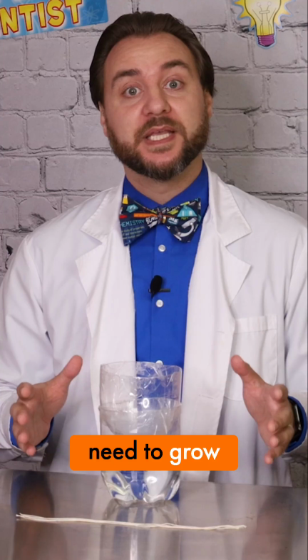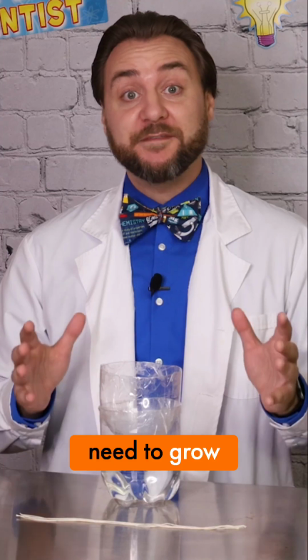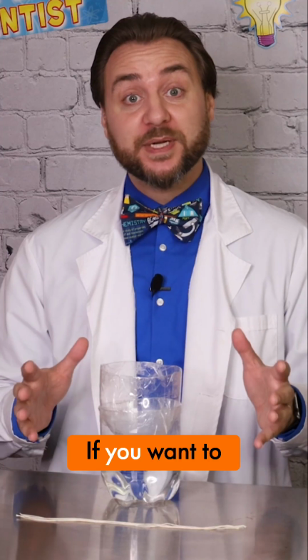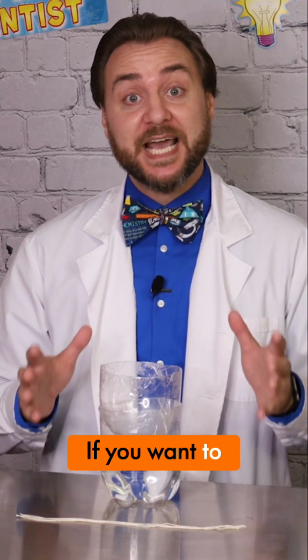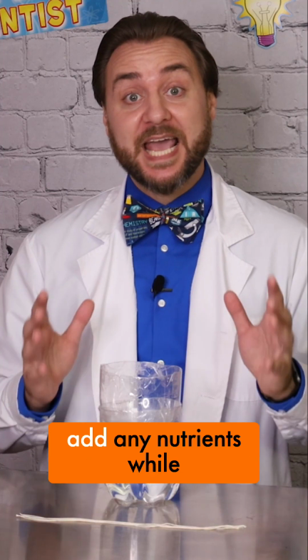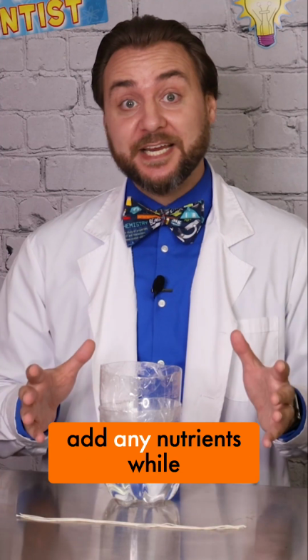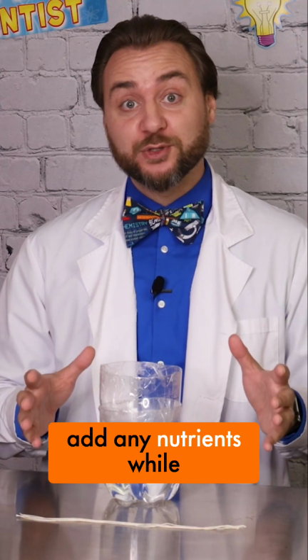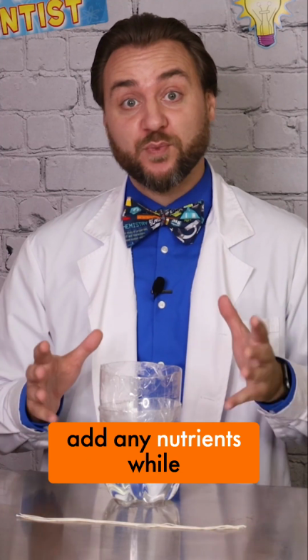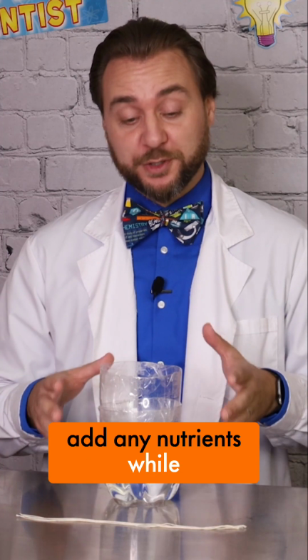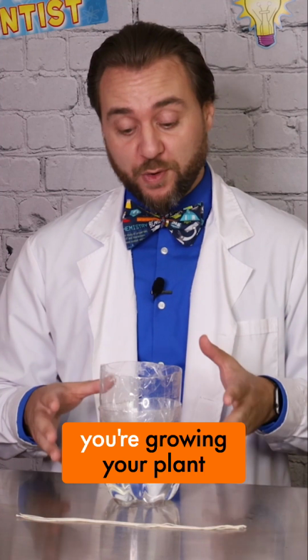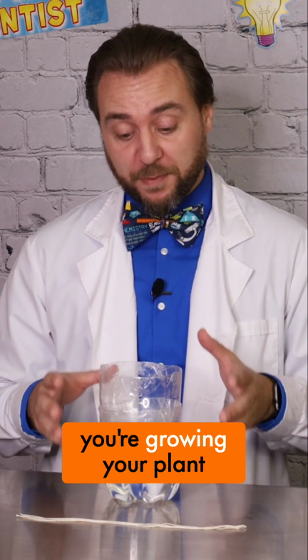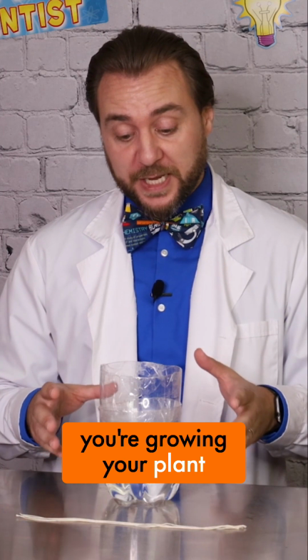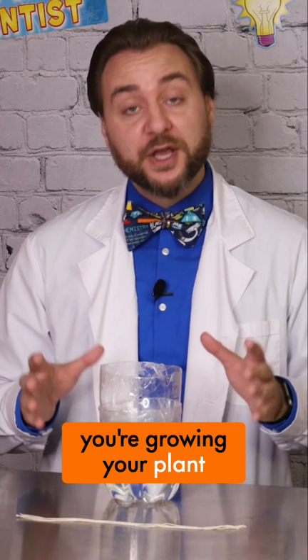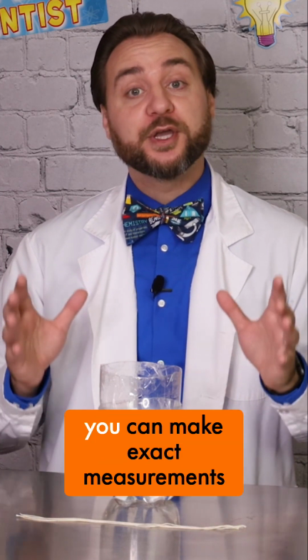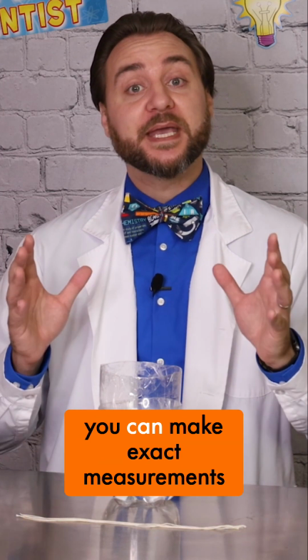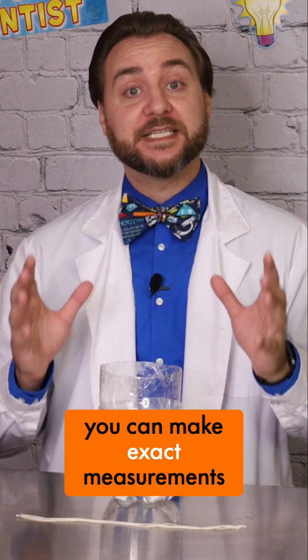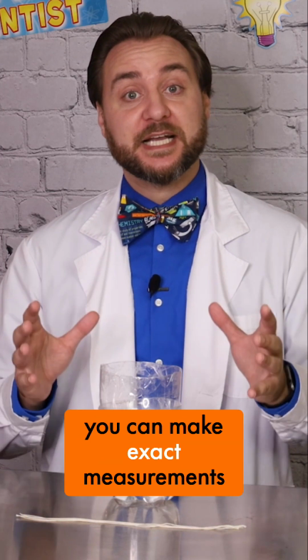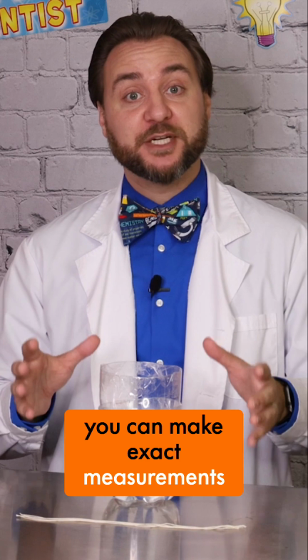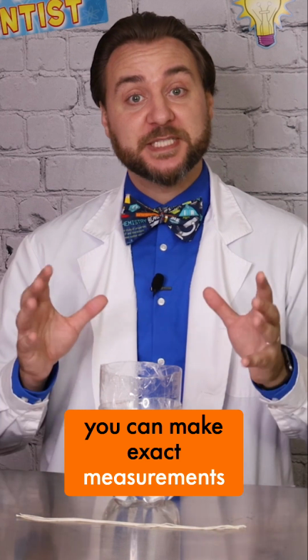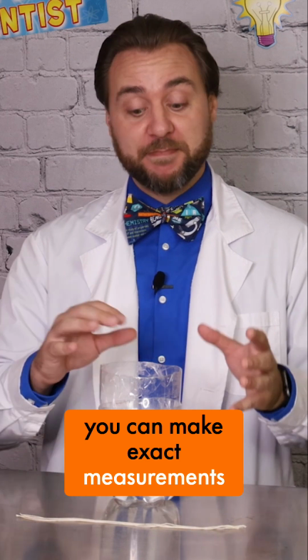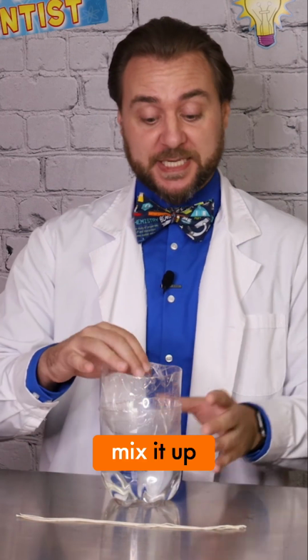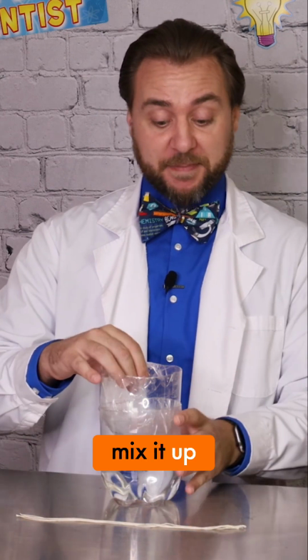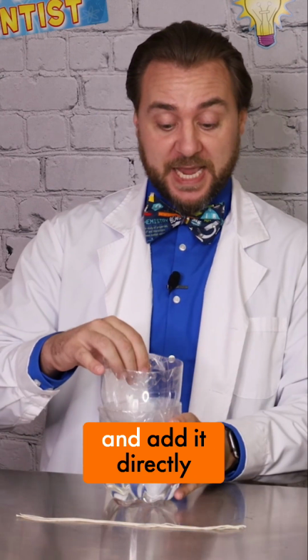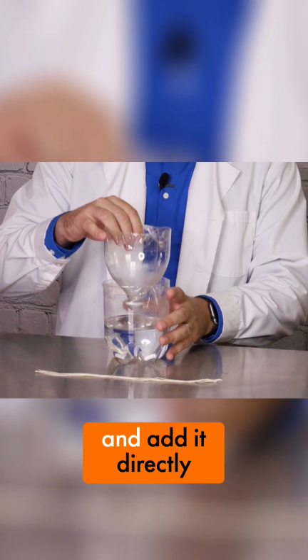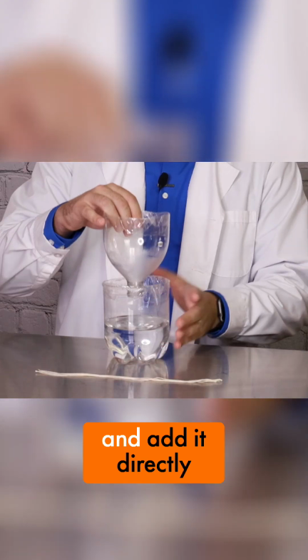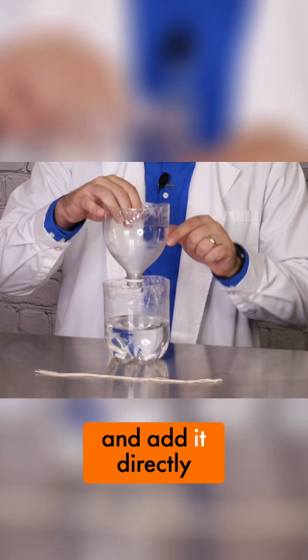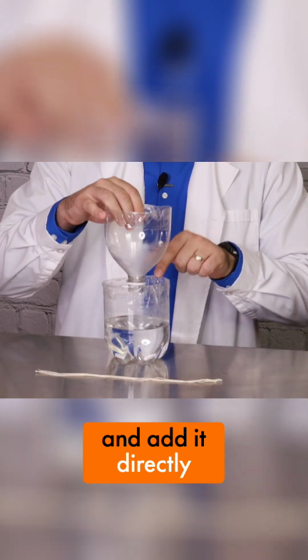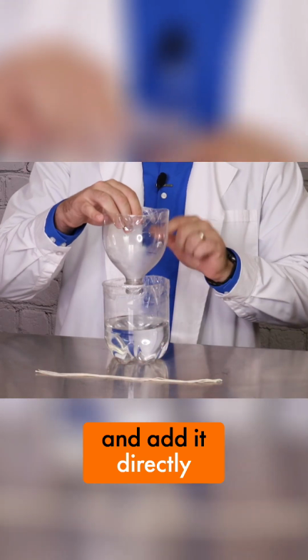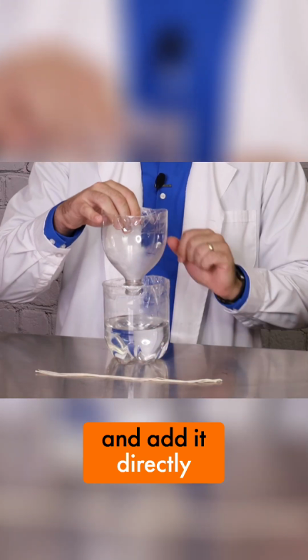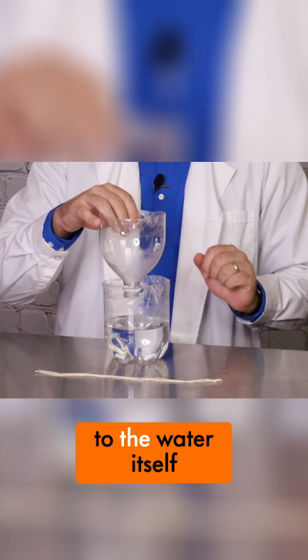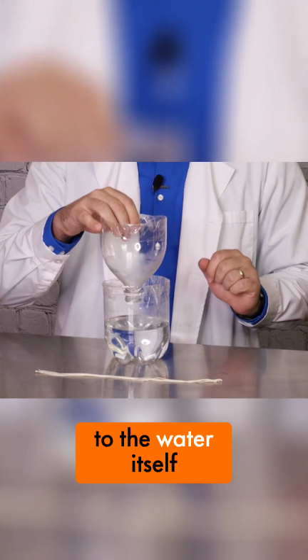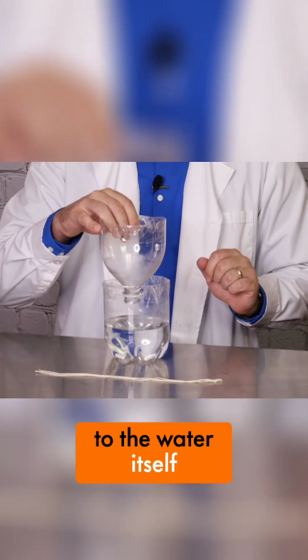If you want to add any nutrients while you're growing your plant, you can make exact measurements, mix it up, and add it directly to the water itself.